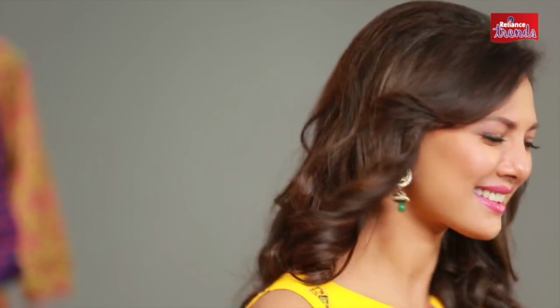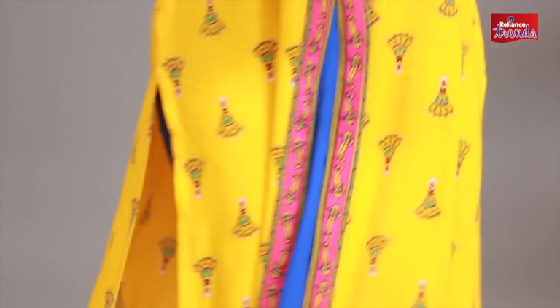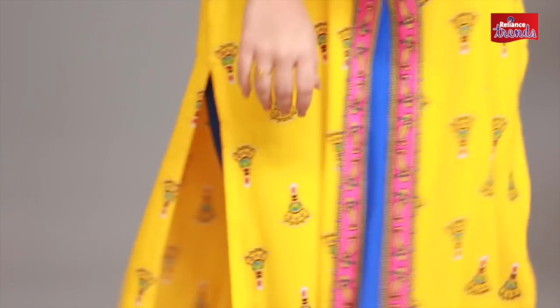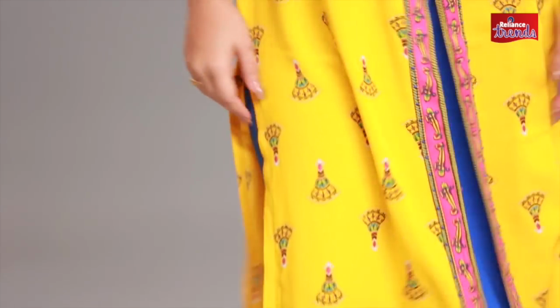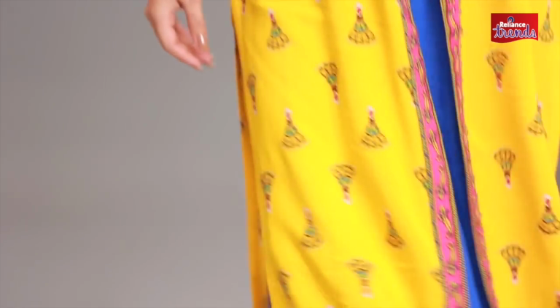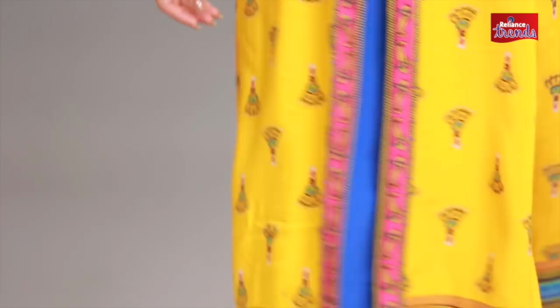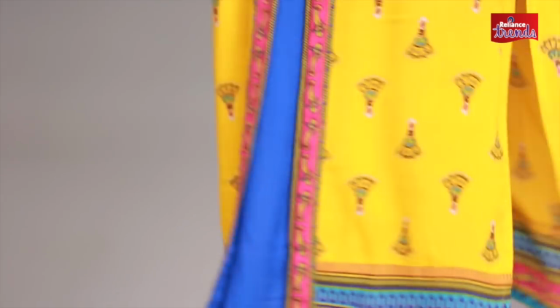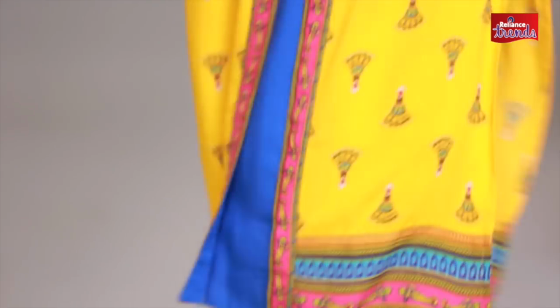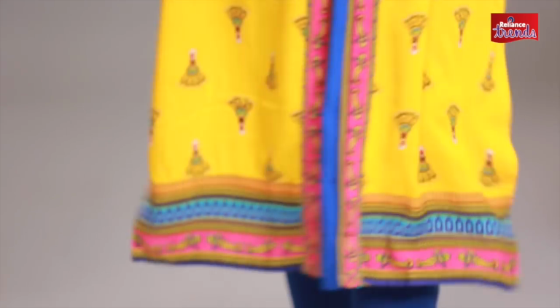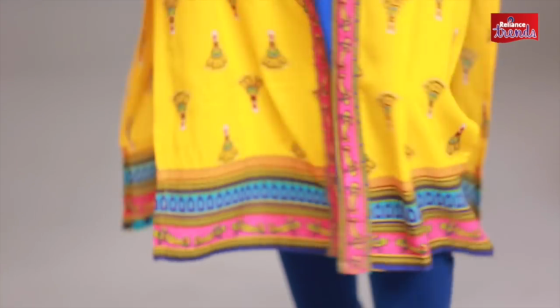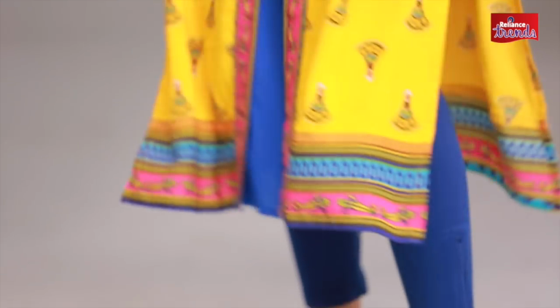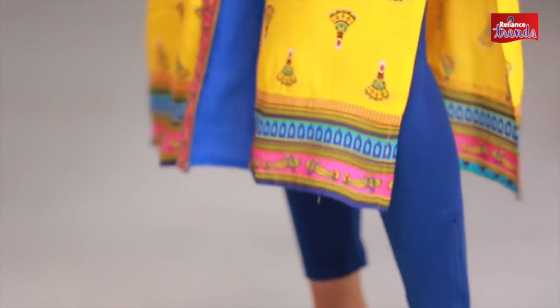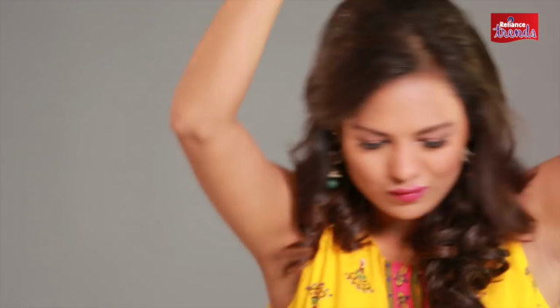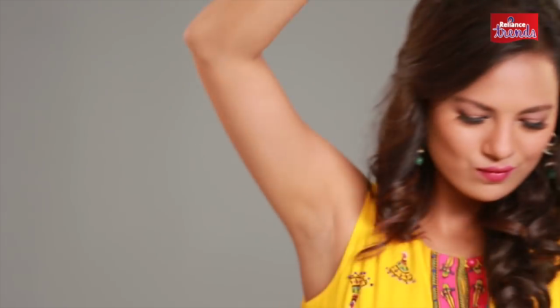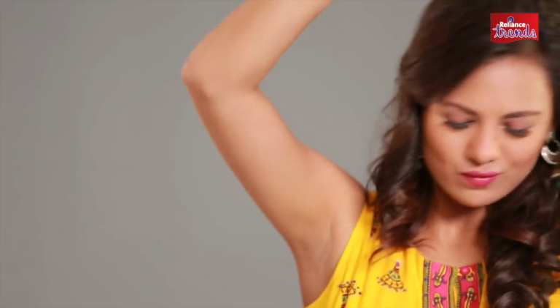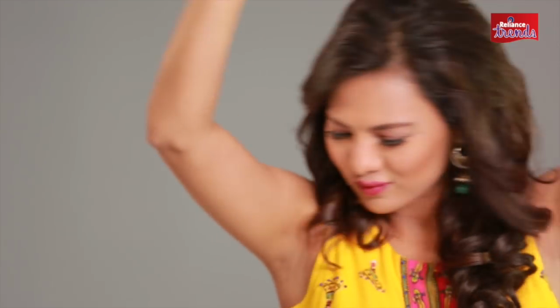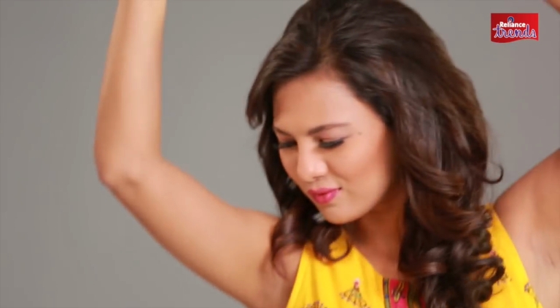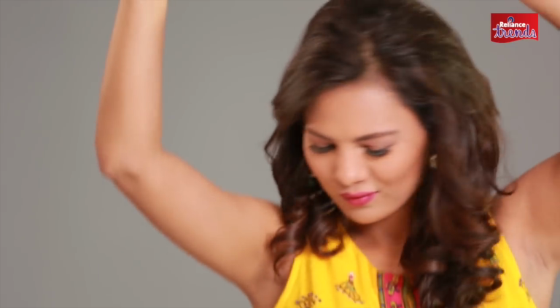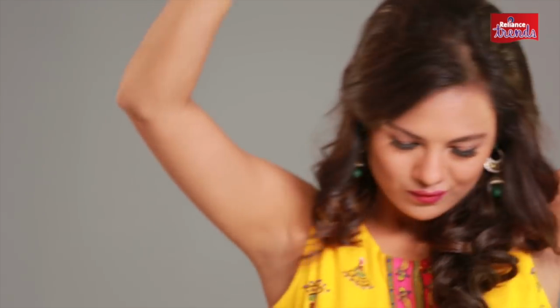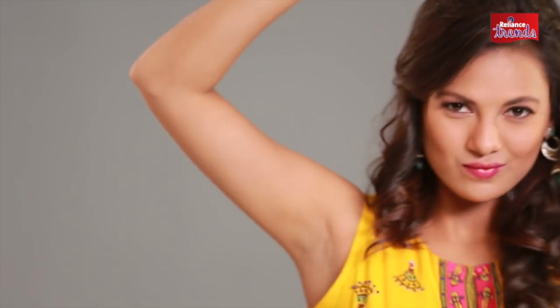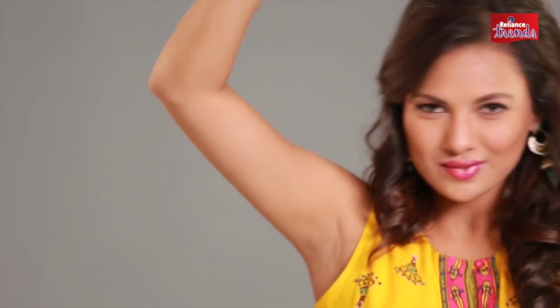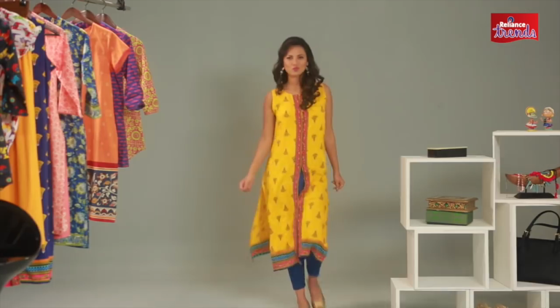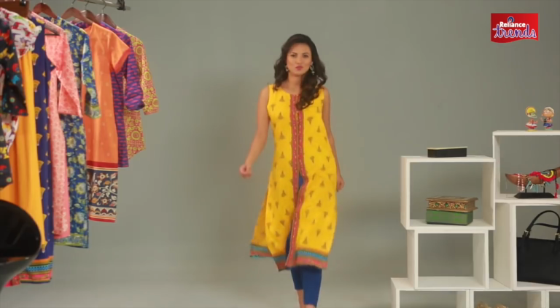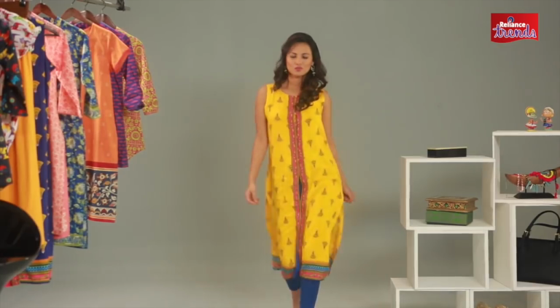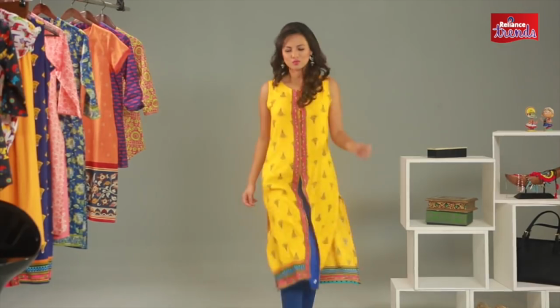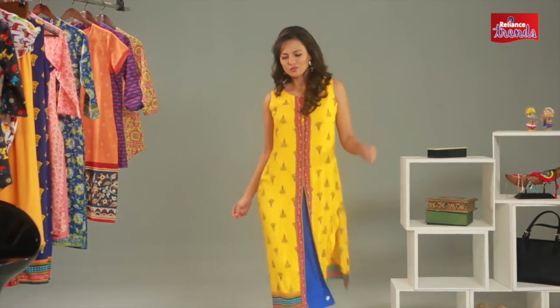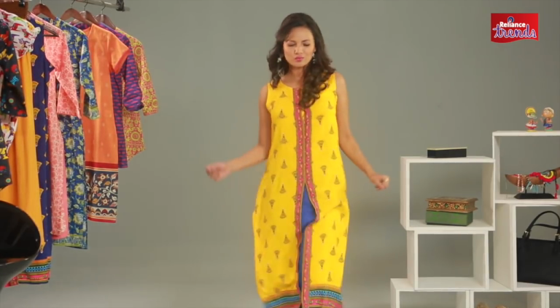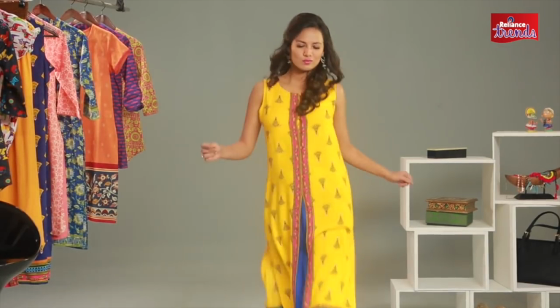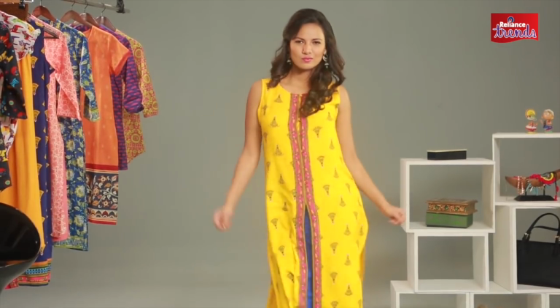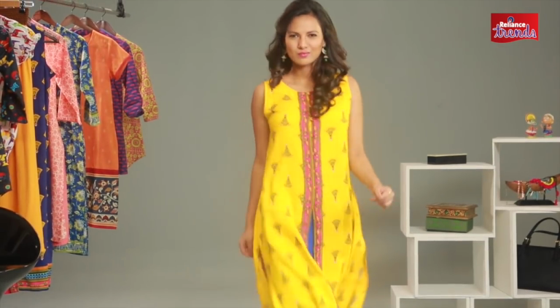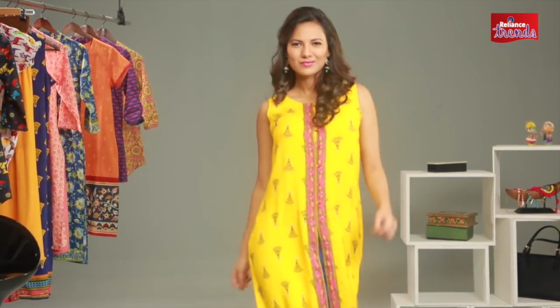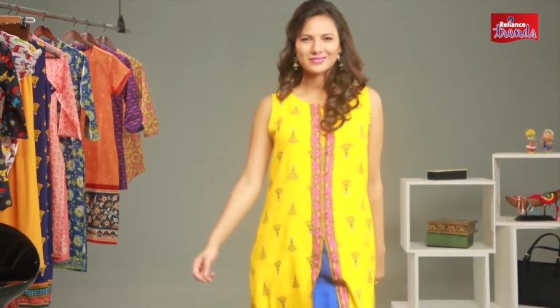Even if you're going to a friend's mehendi, you could take traditional colors like orange and yellow and jazz them up with a nice pop pattern.